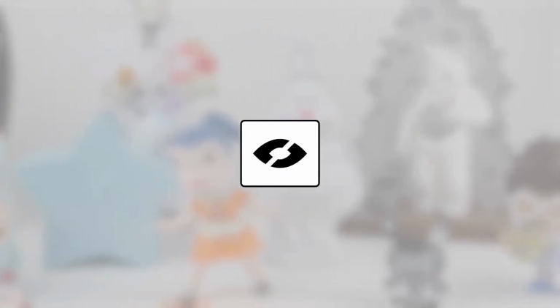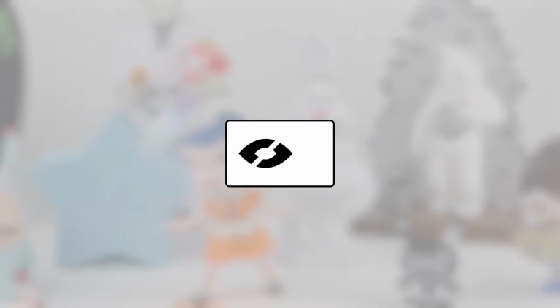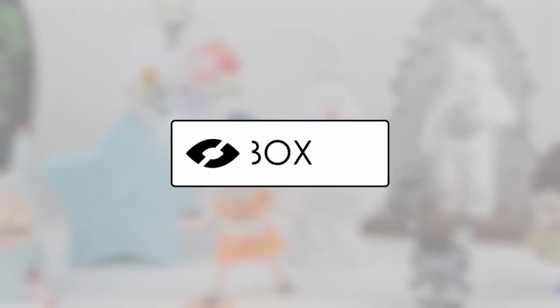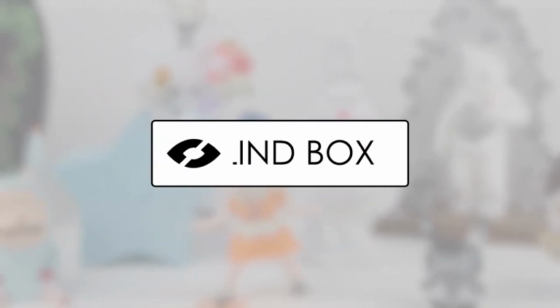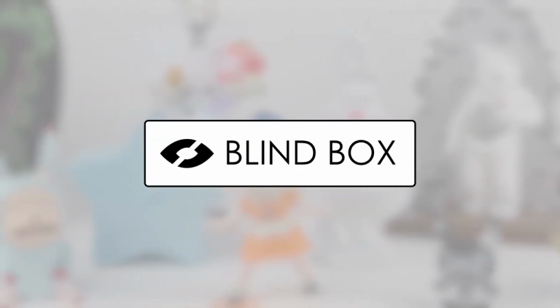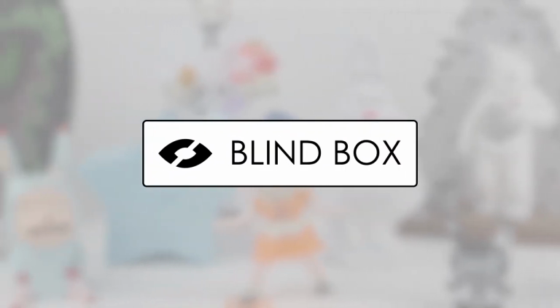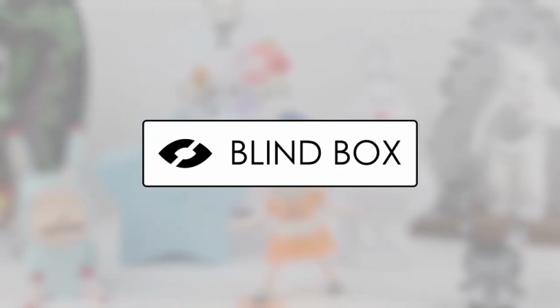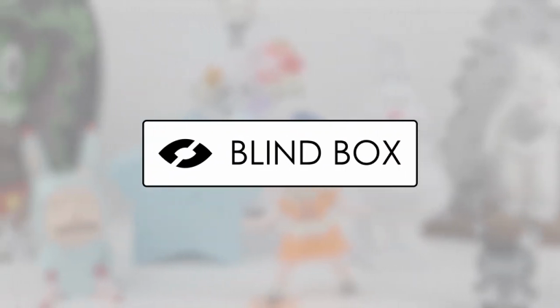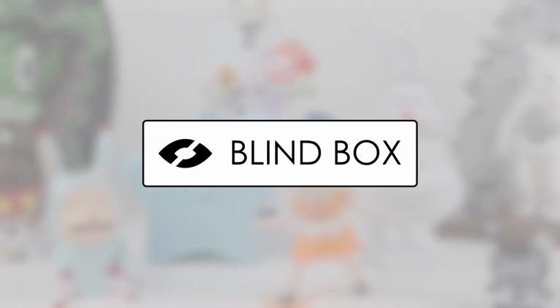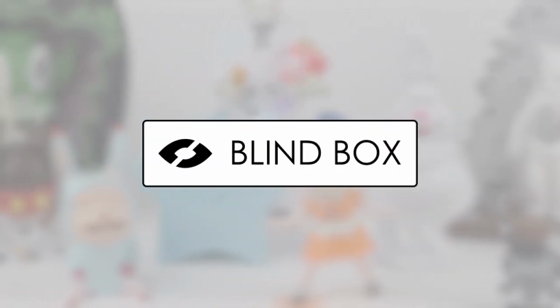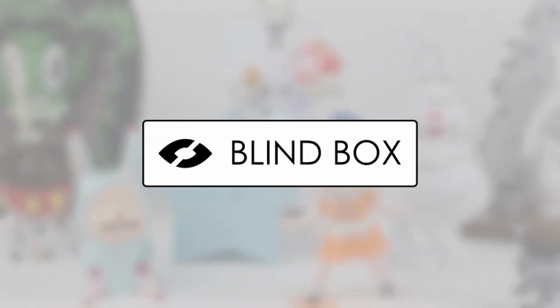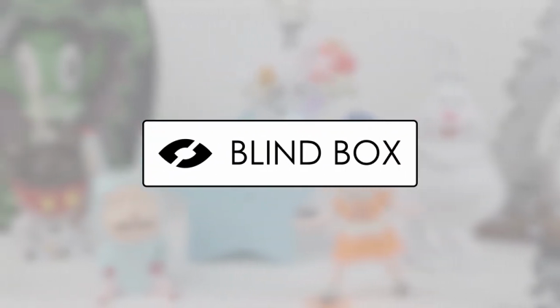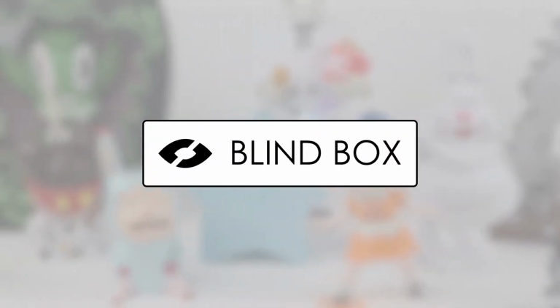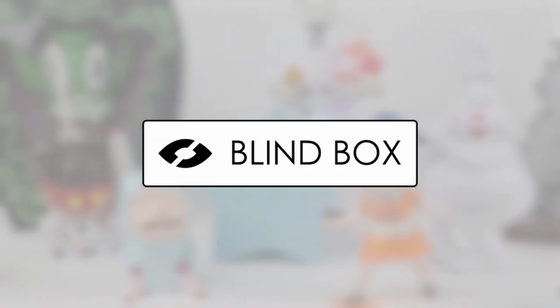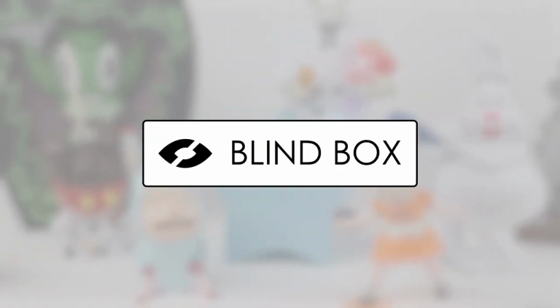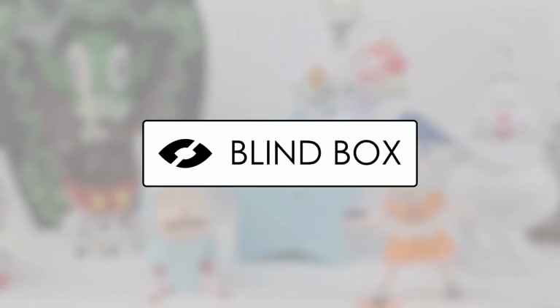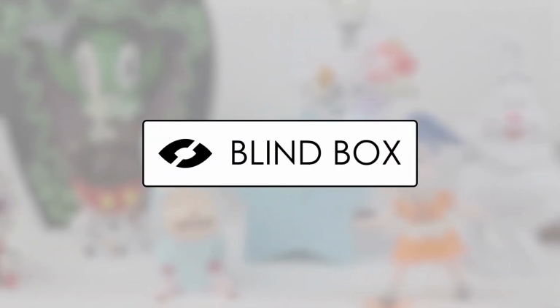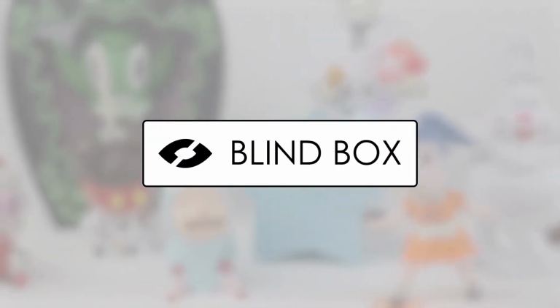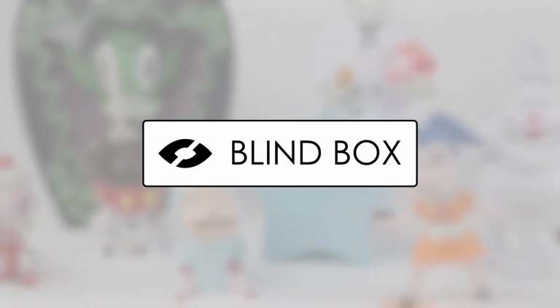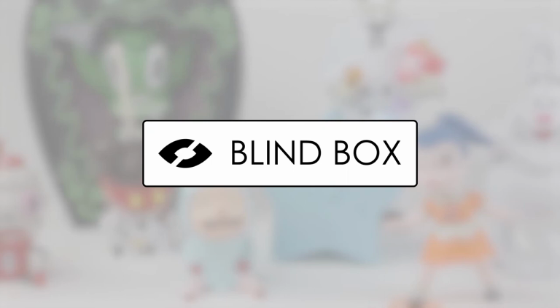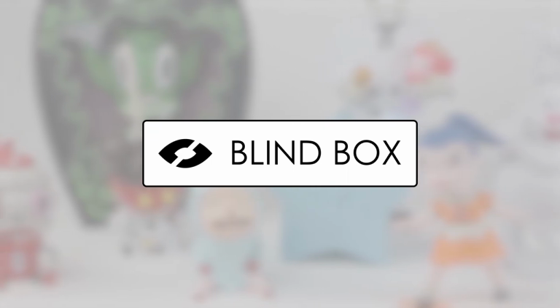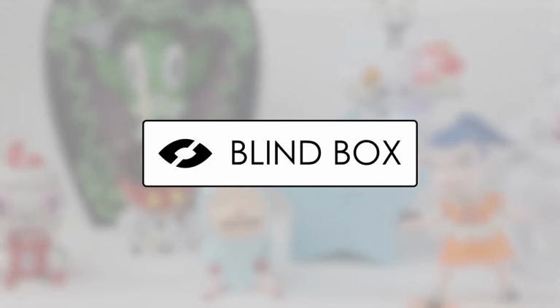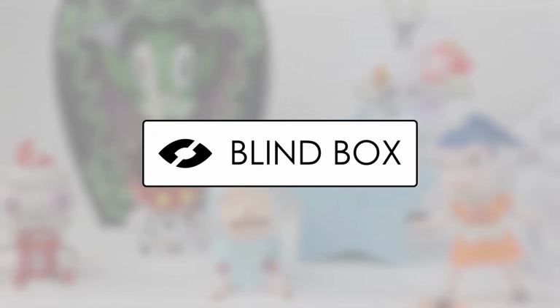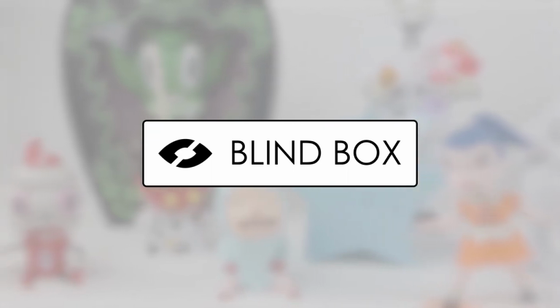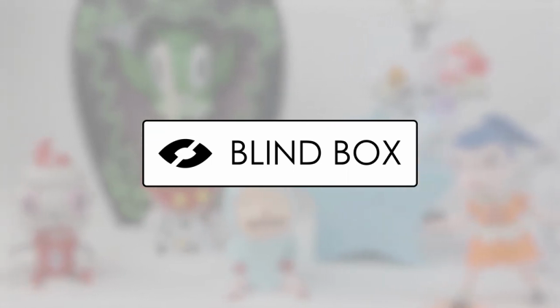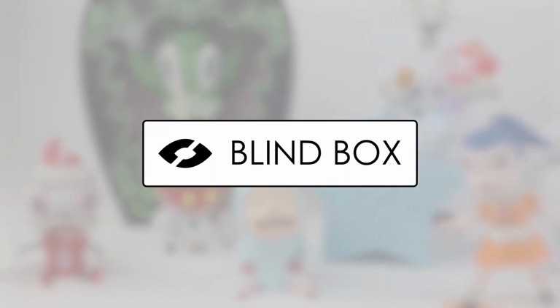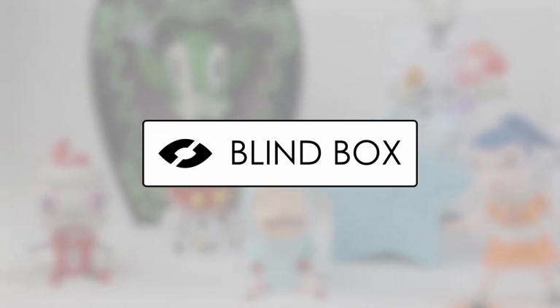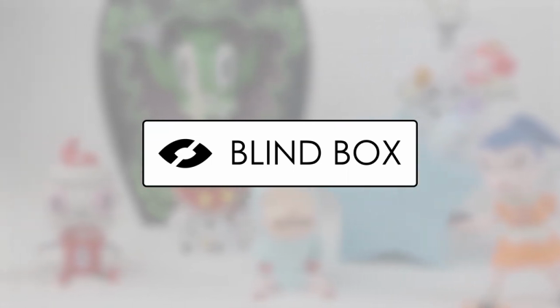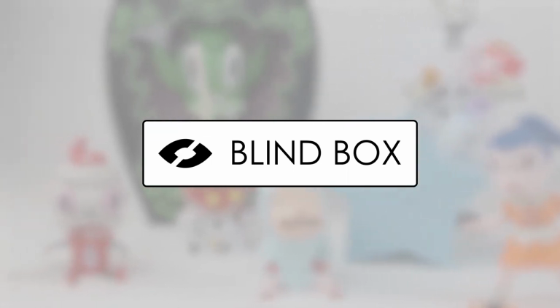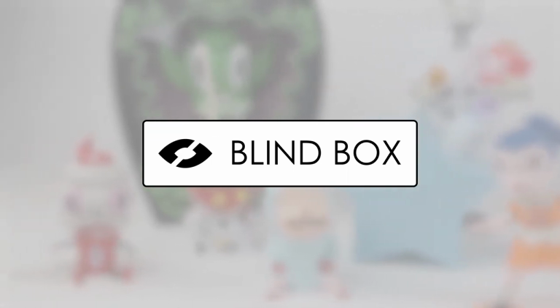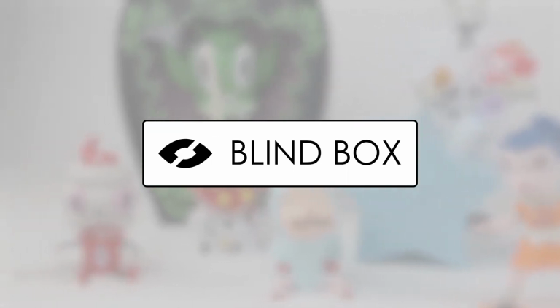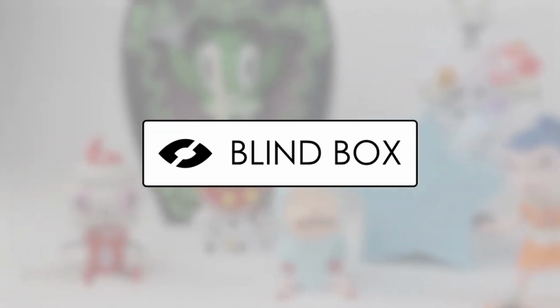Welcome to Blind Box, where we discuss new and old collectible designer toys, who created them, and details on what makes them unique.